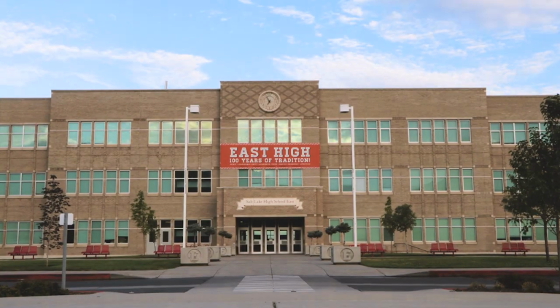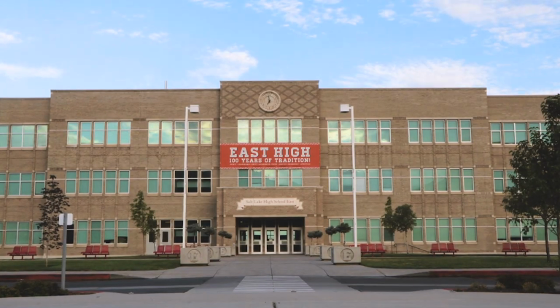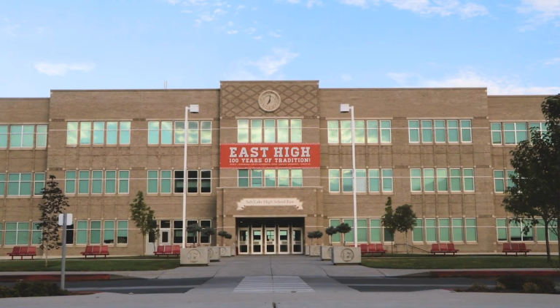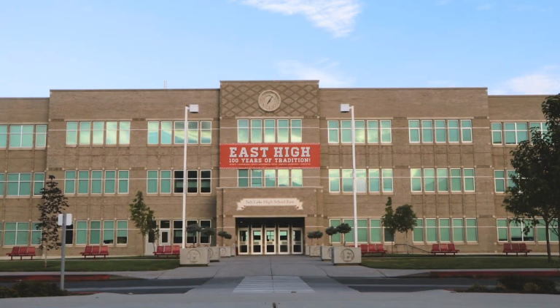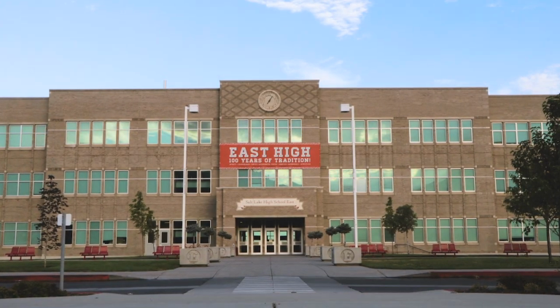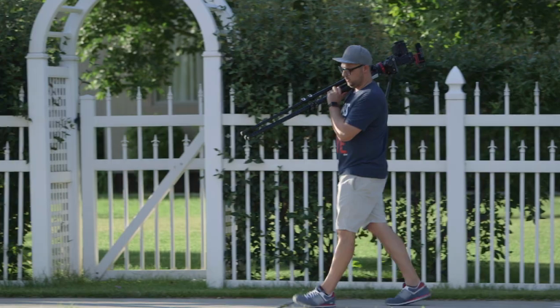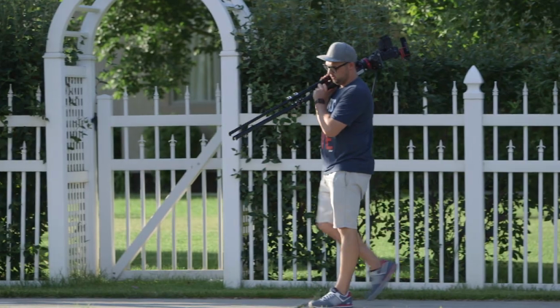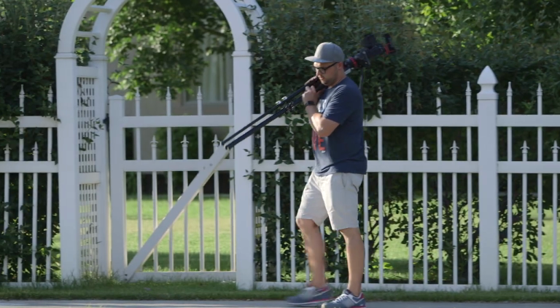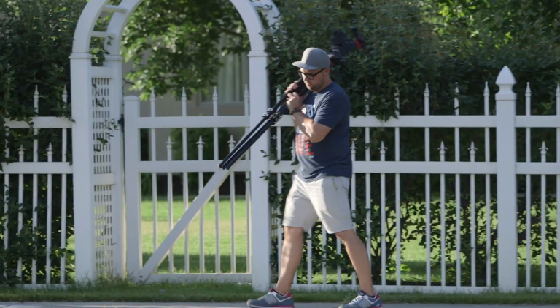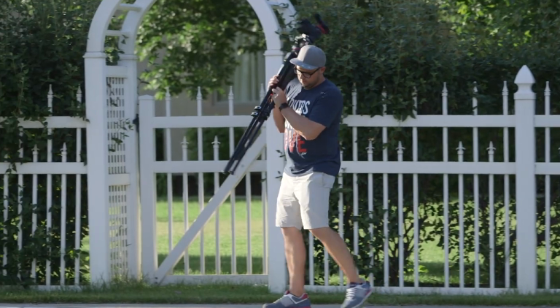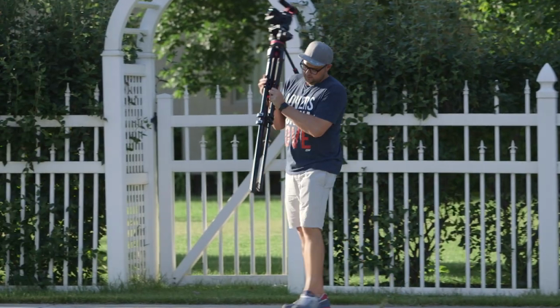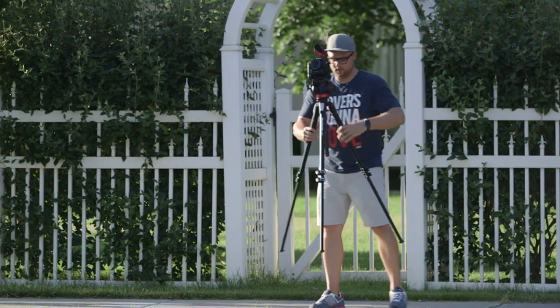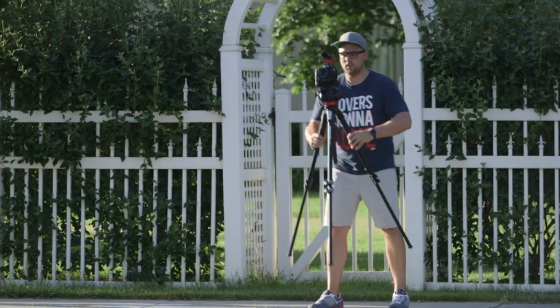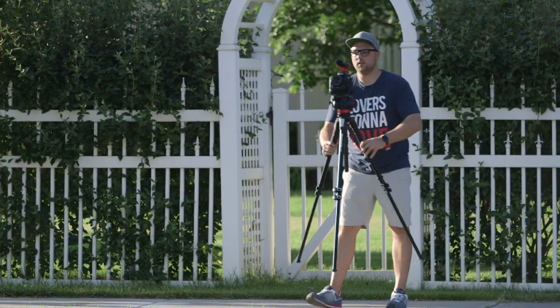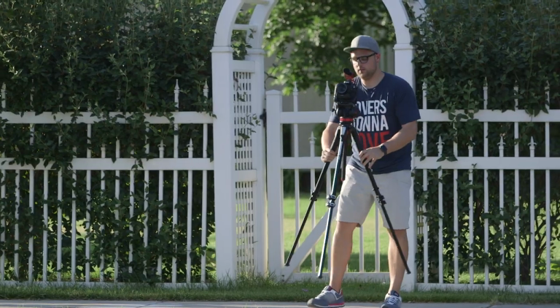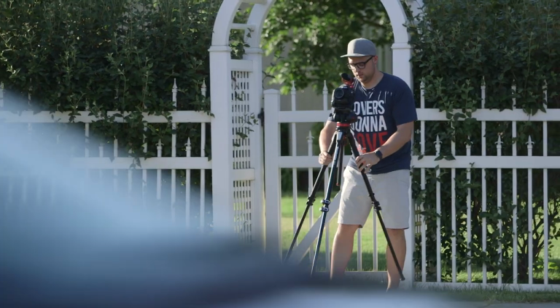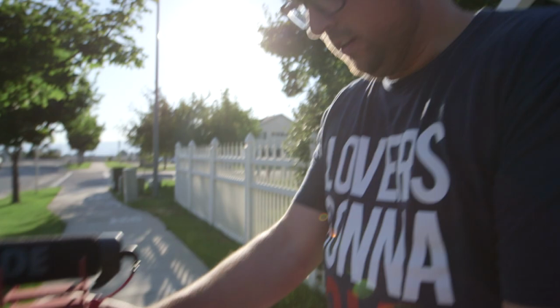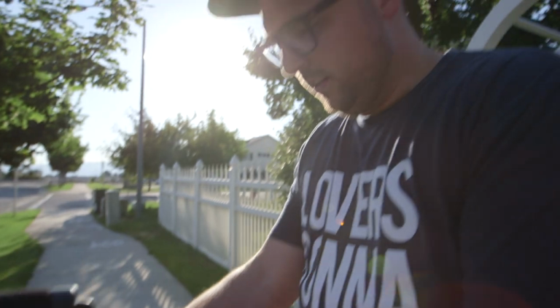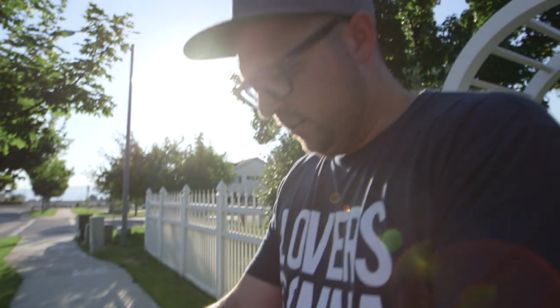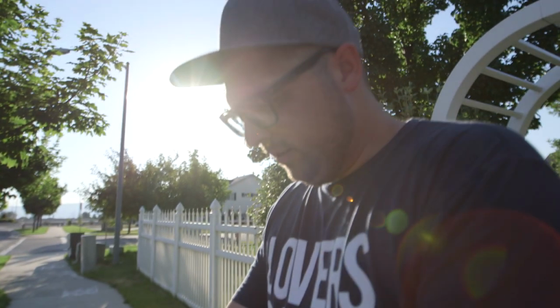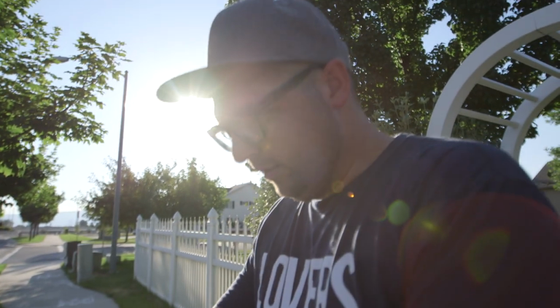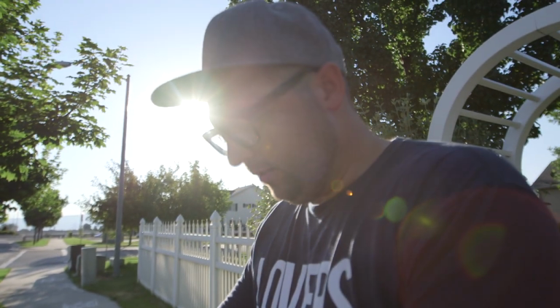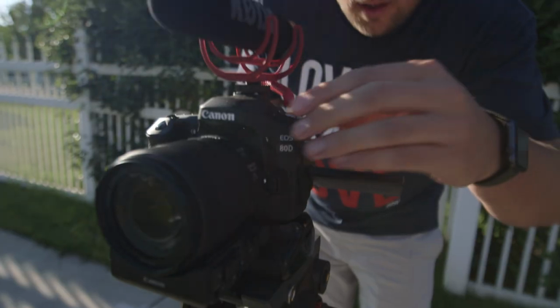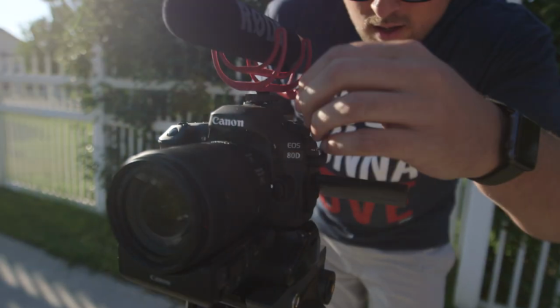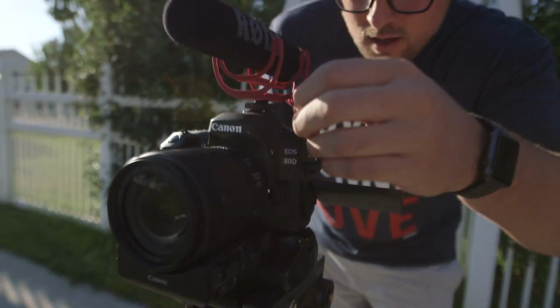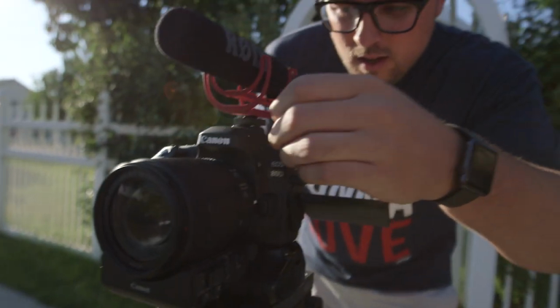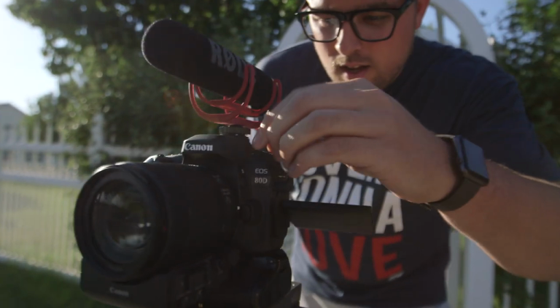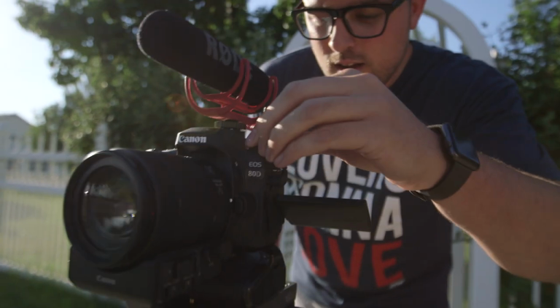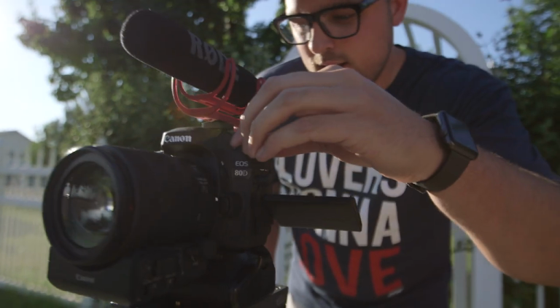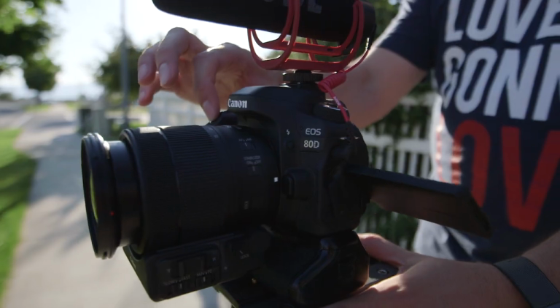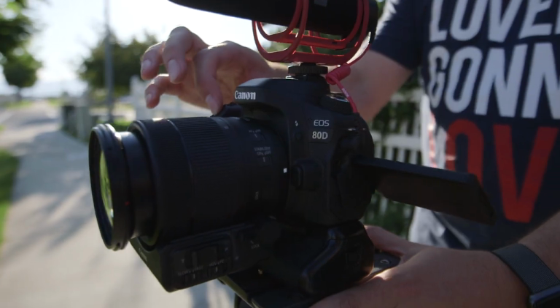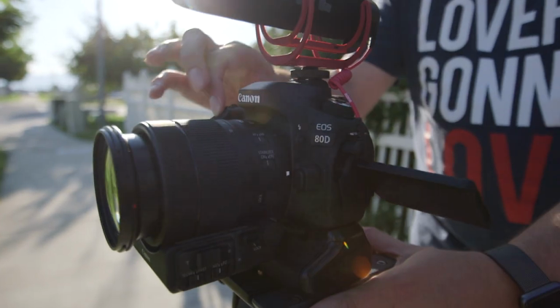The next feature I tested out was the time lapse. It's honestly simple enough to just set up the camera and hit record.